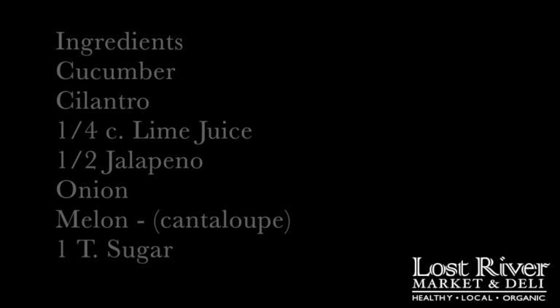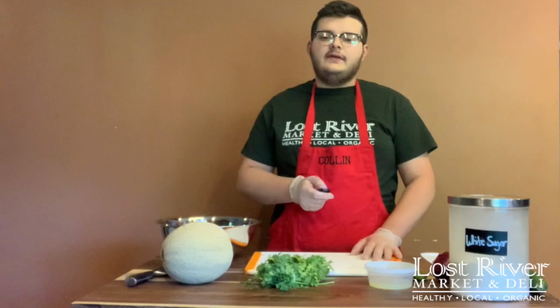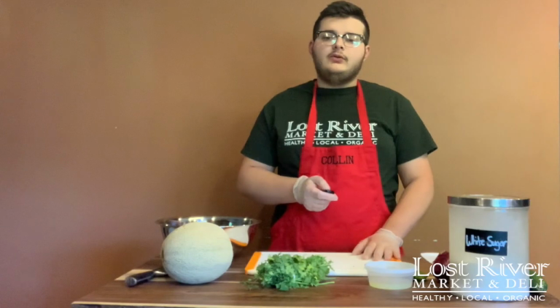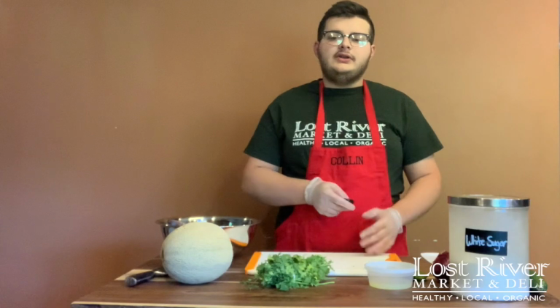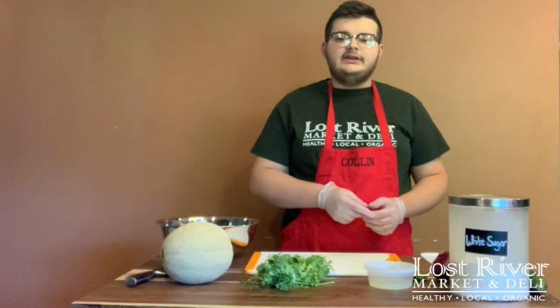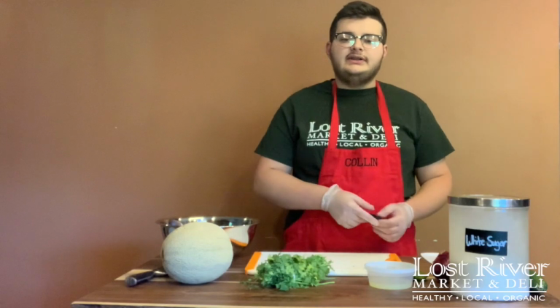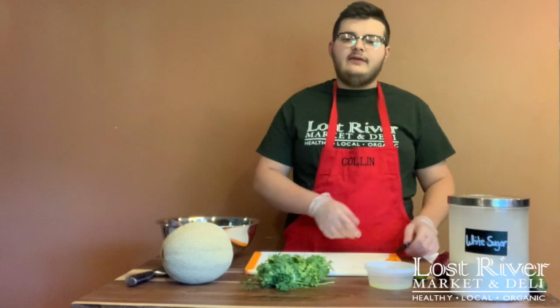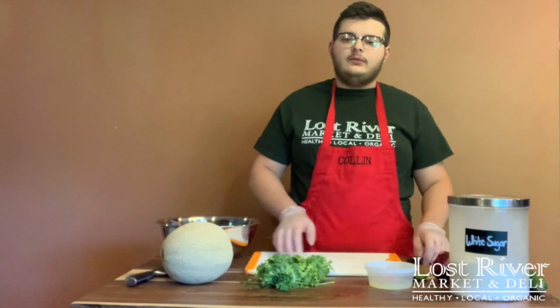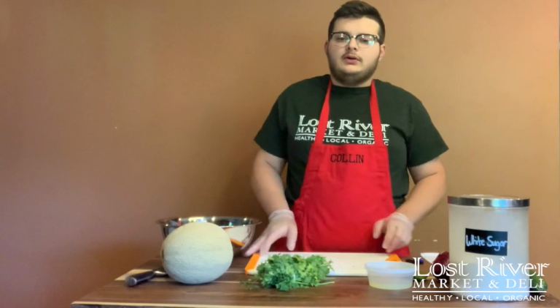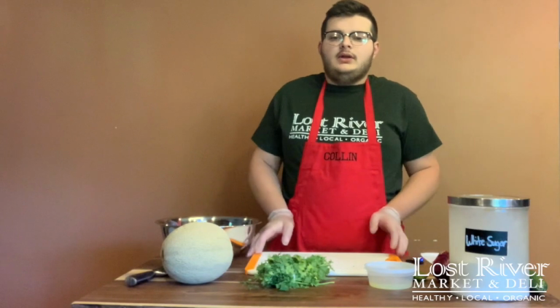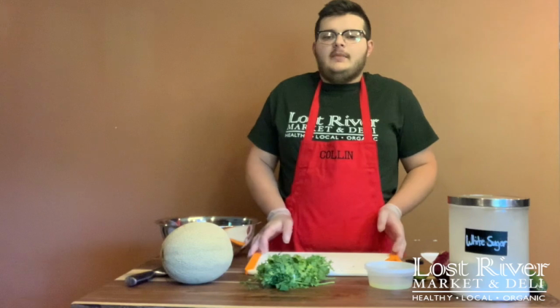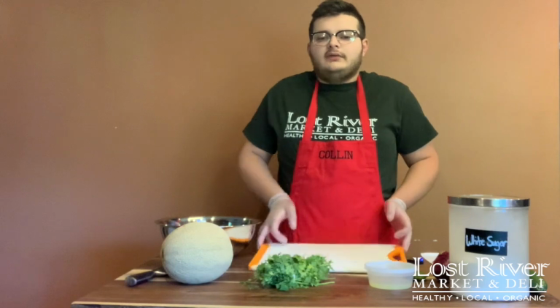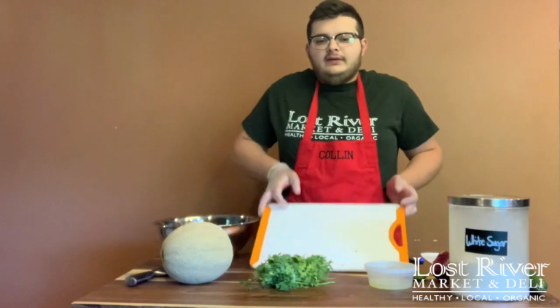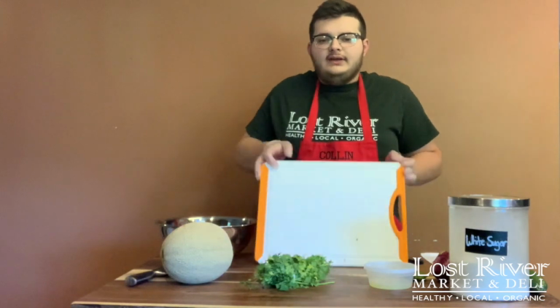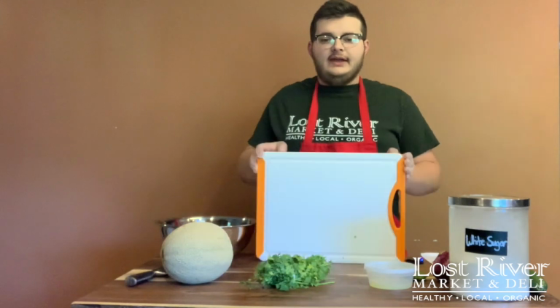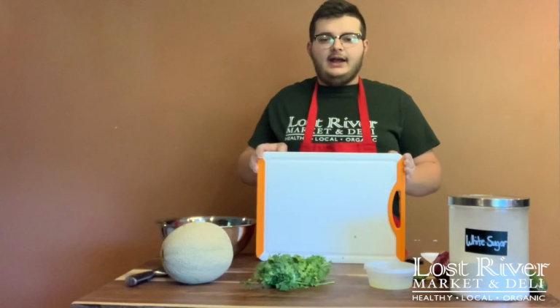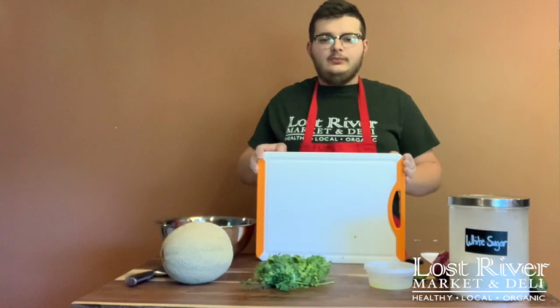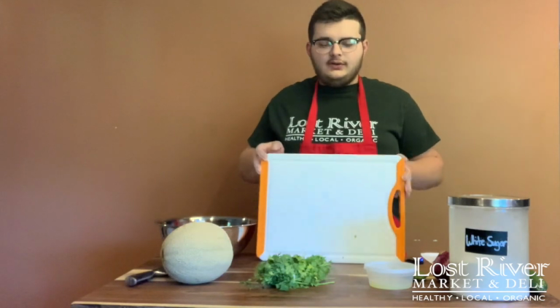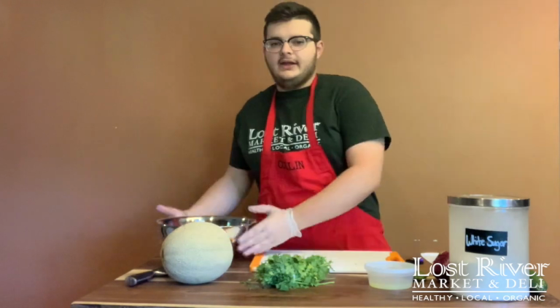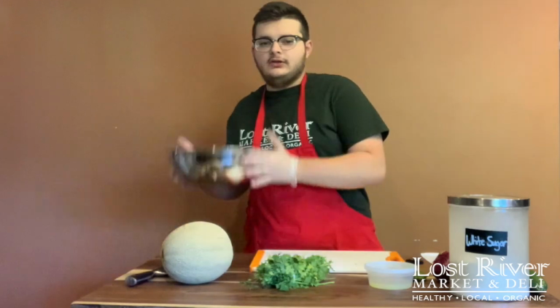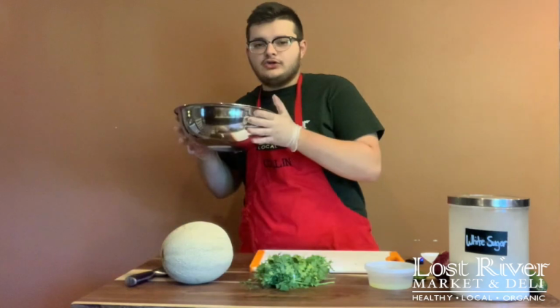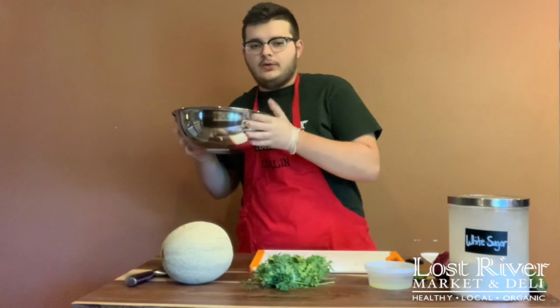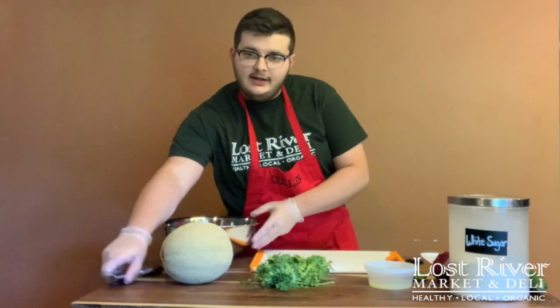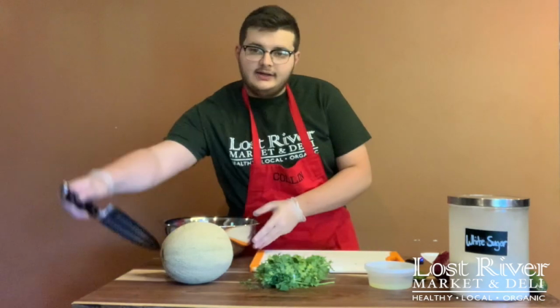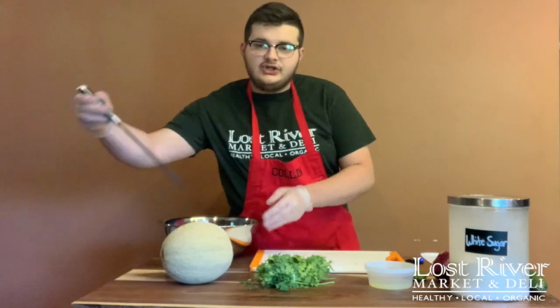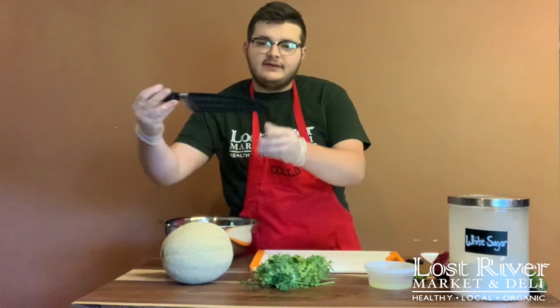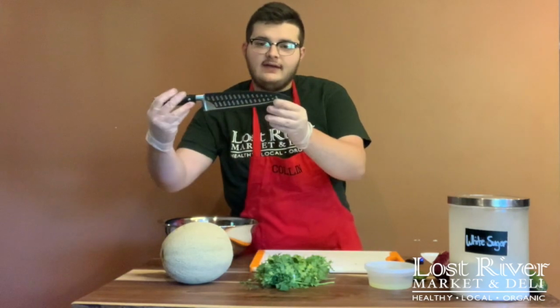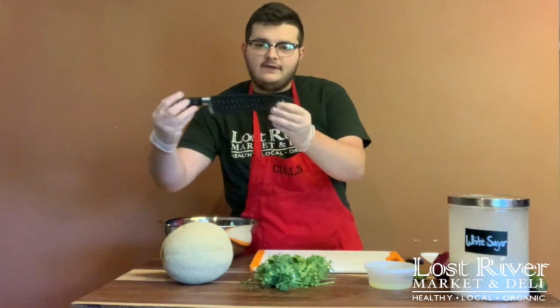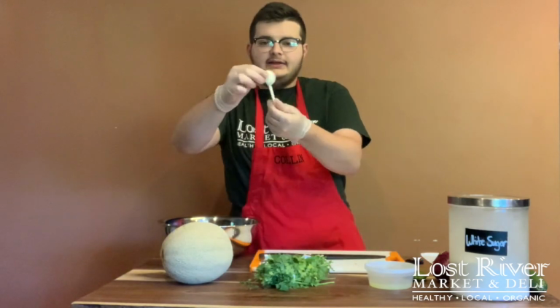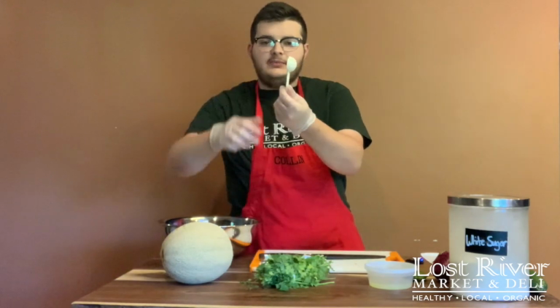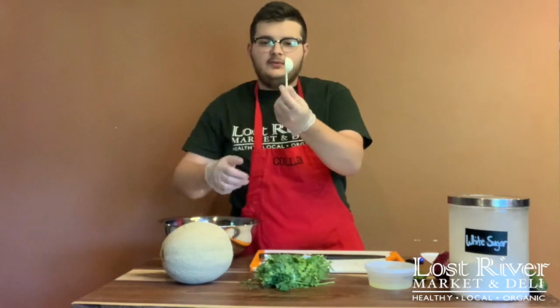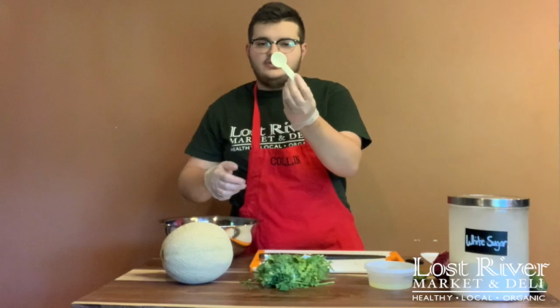The equipment you'll need today for melon salsa is a cutting board, a large bowl, a chef's knife, and a tablespoon measure.